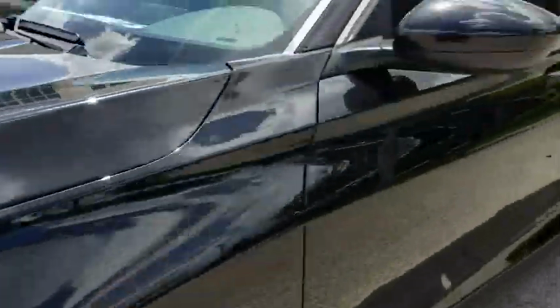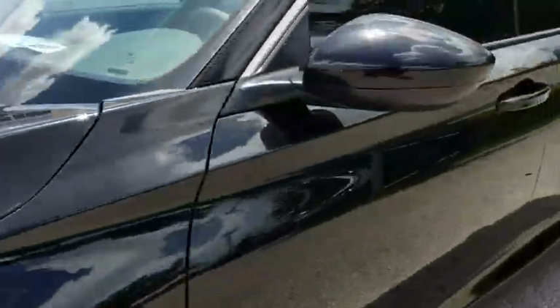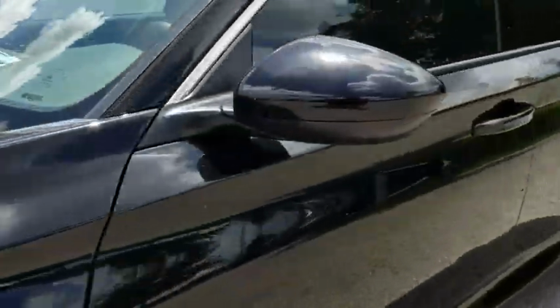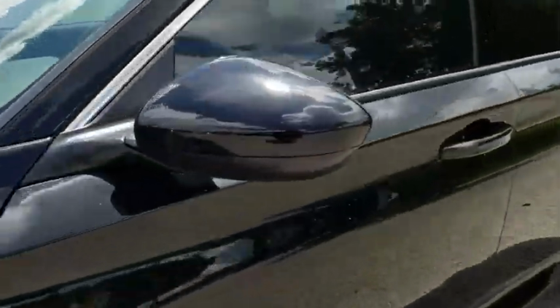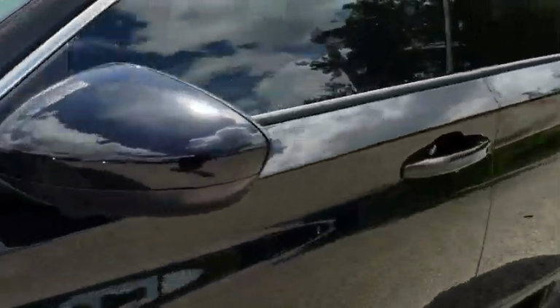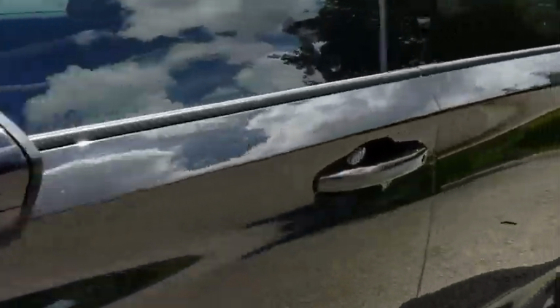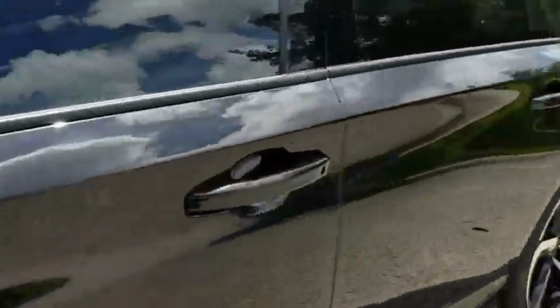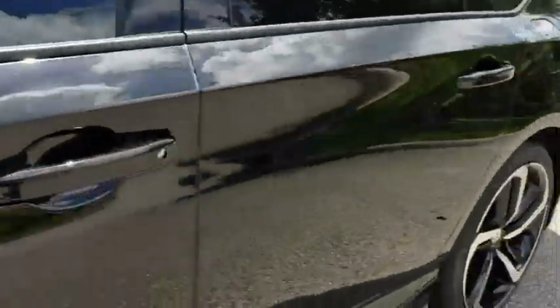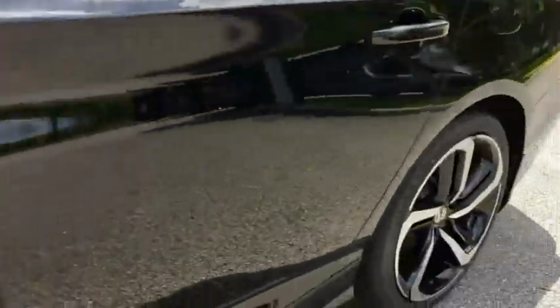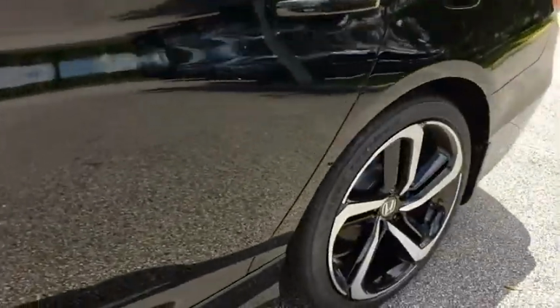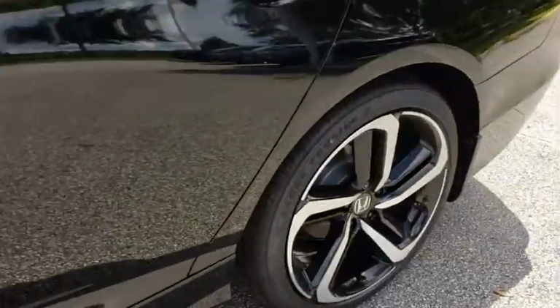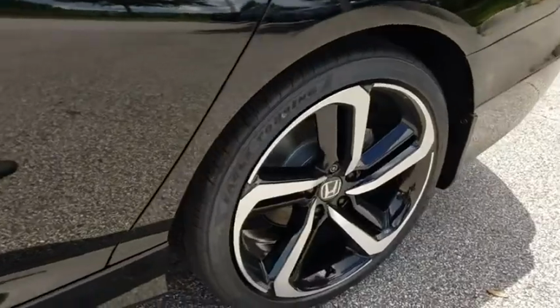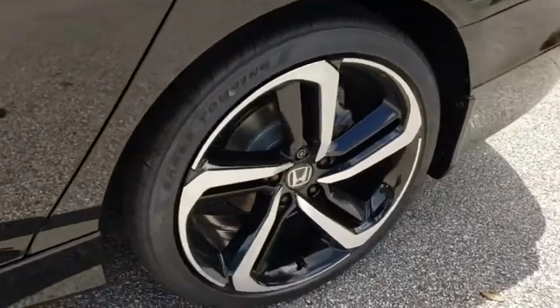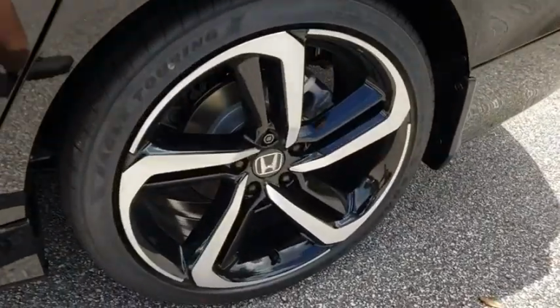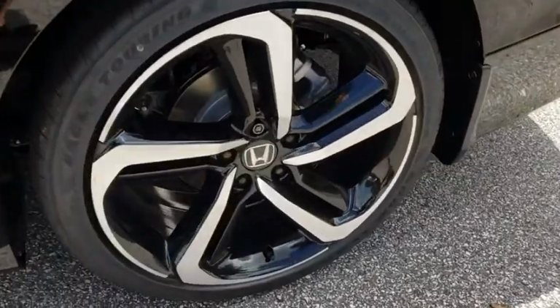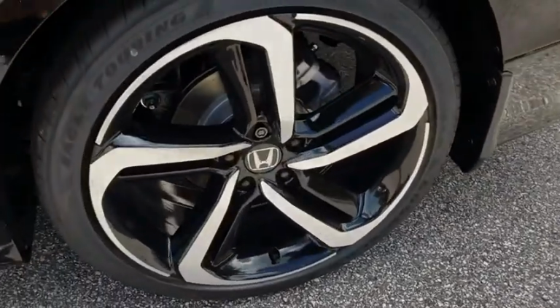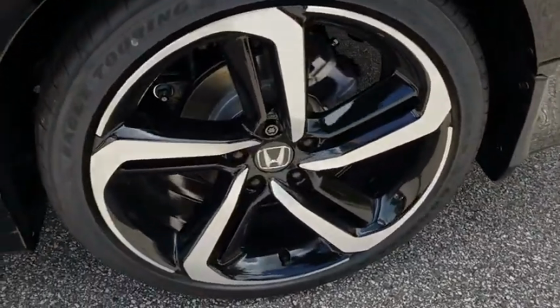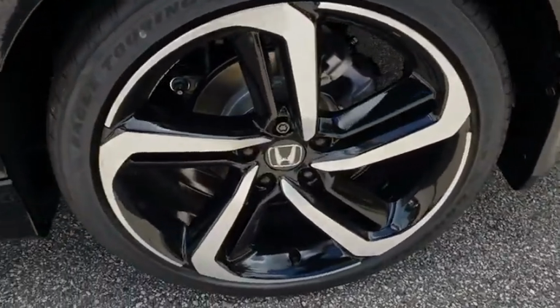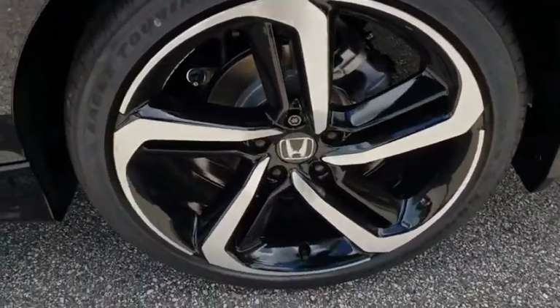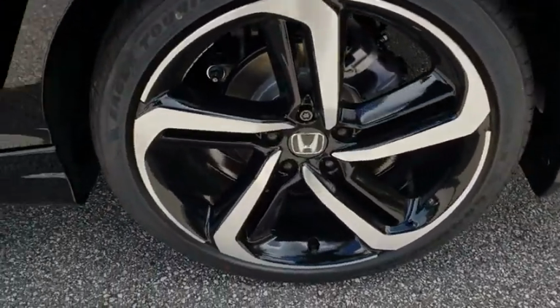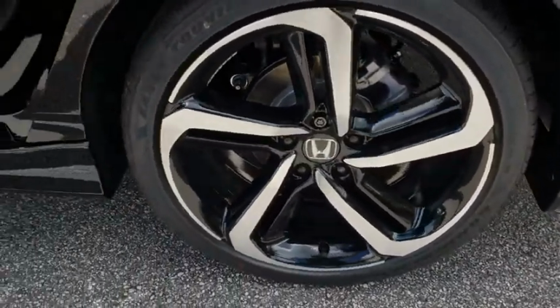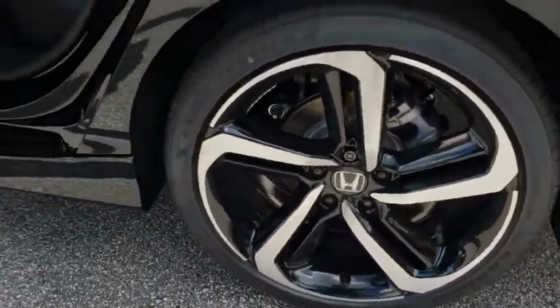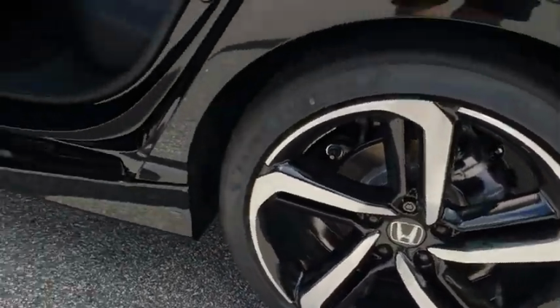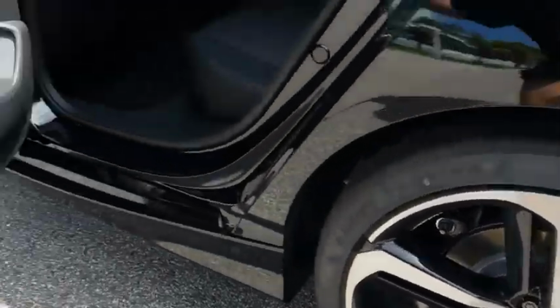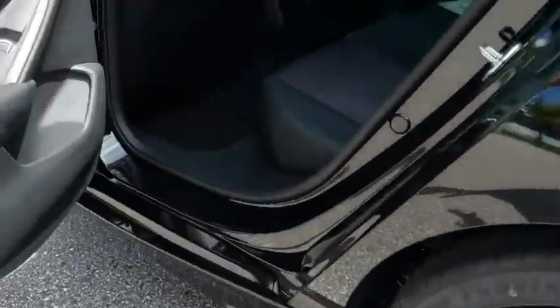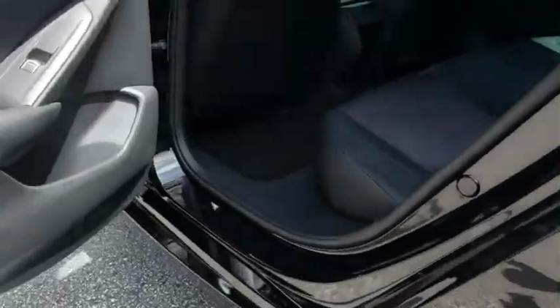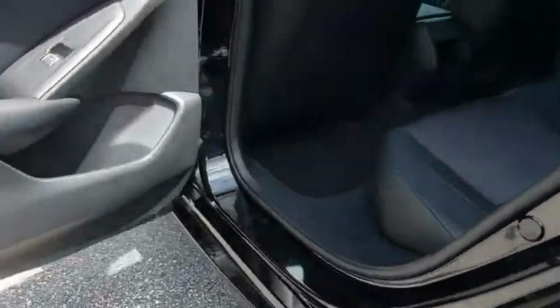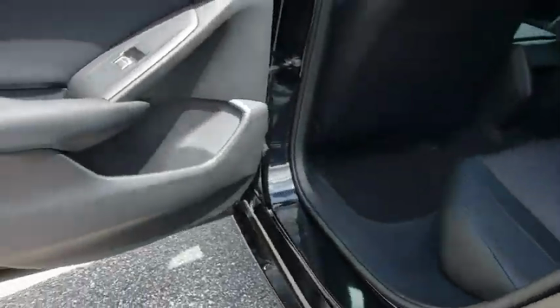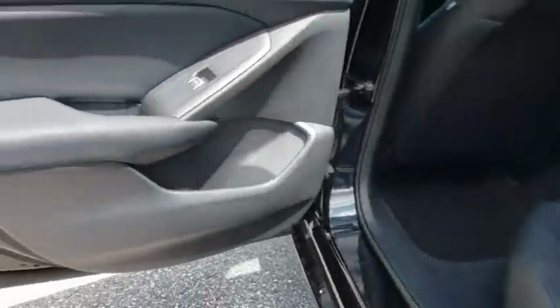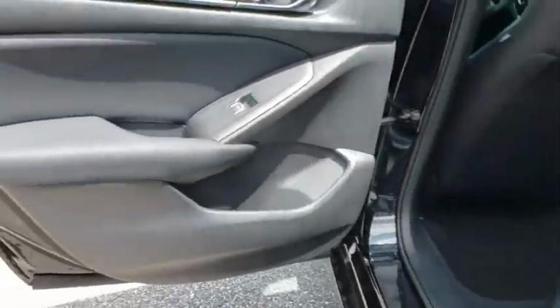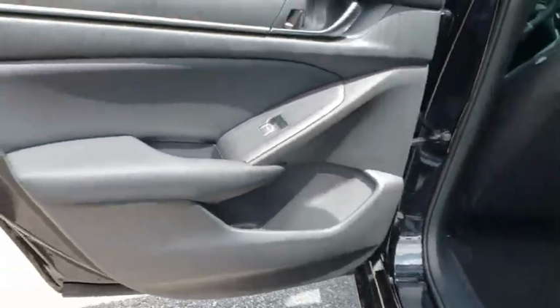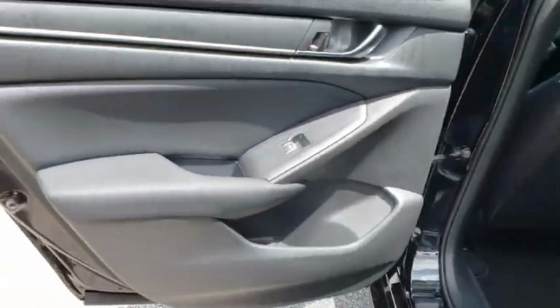Four-wheel disc brakes, floor mats, front-wheel drive, AM-FM stereo radio, climate control.